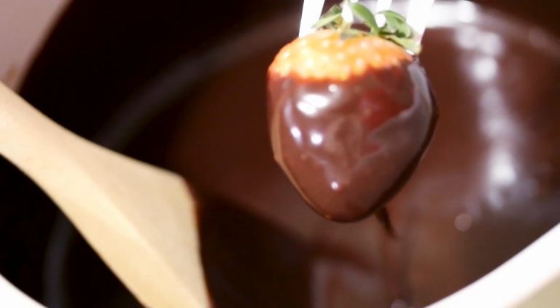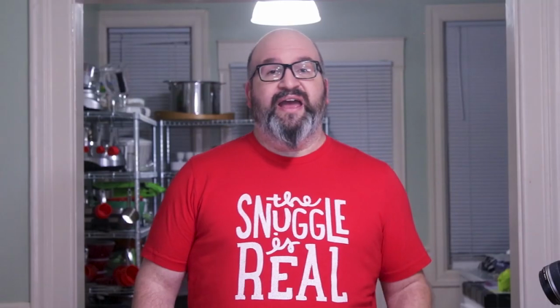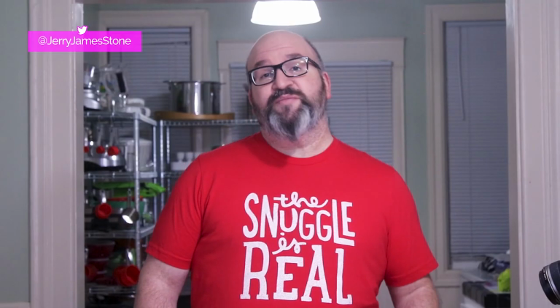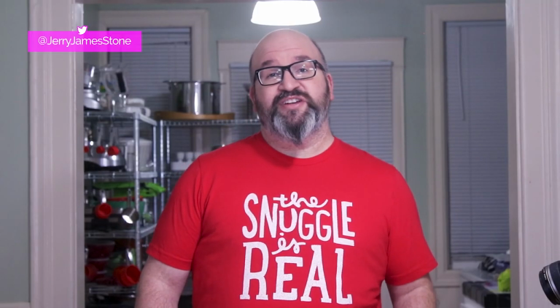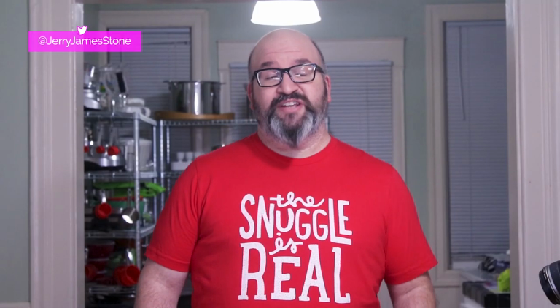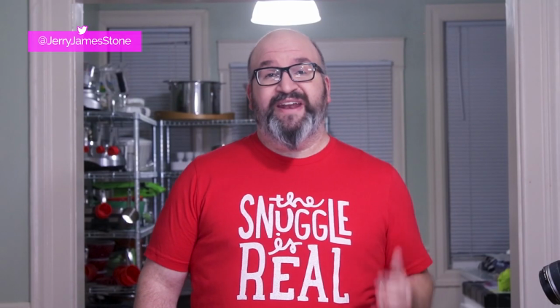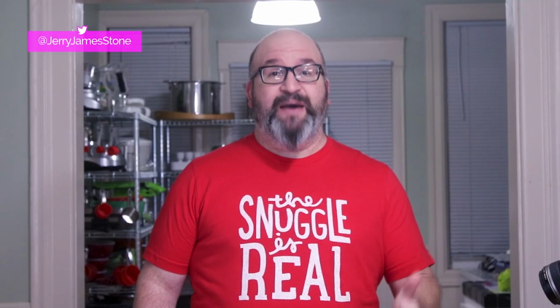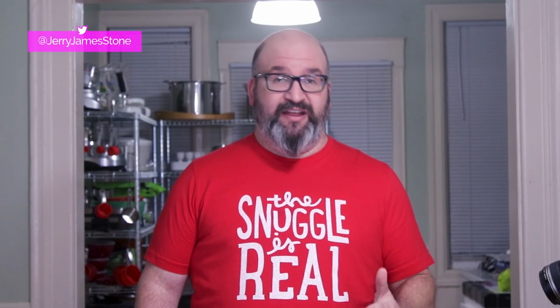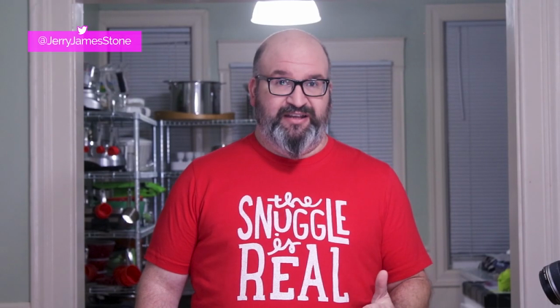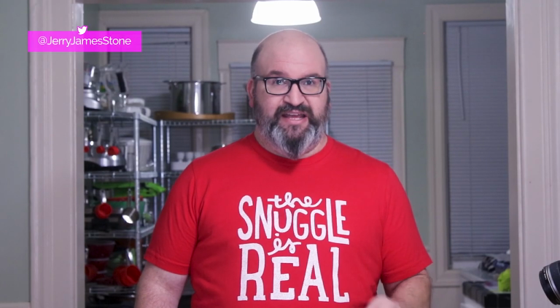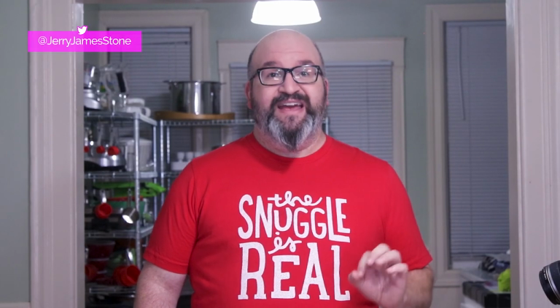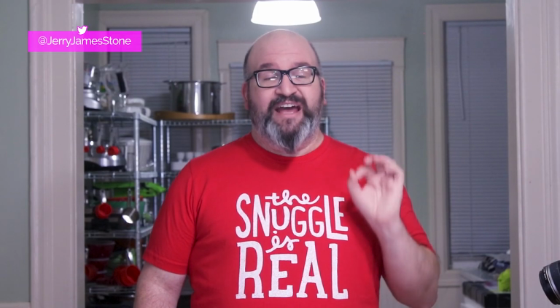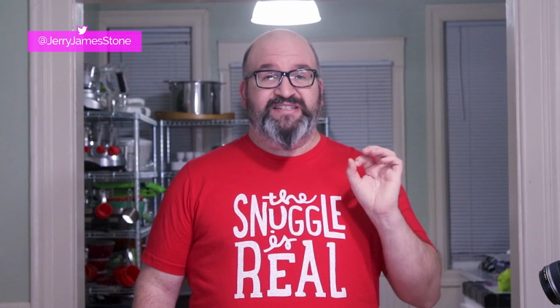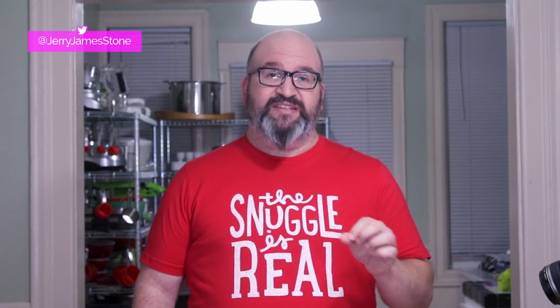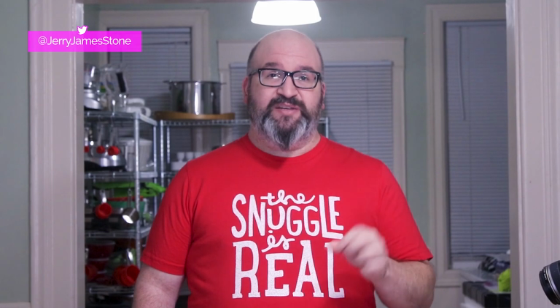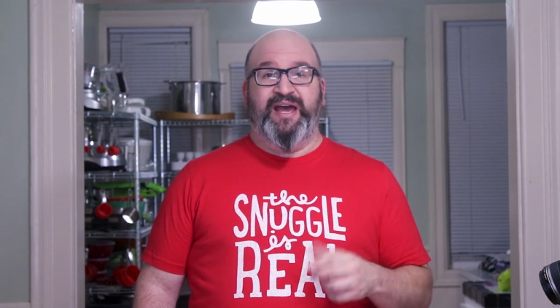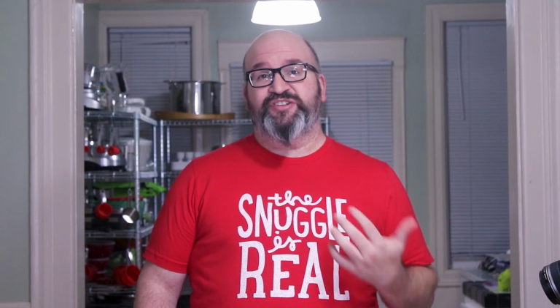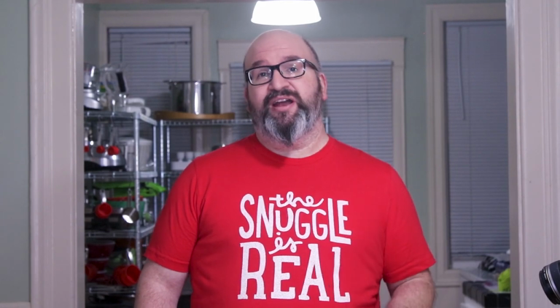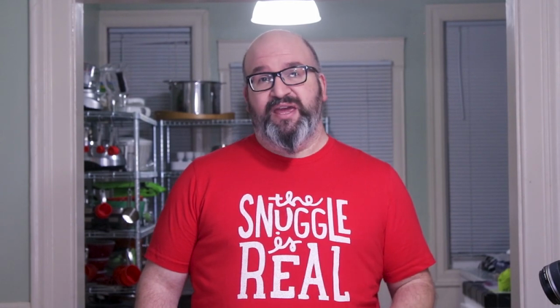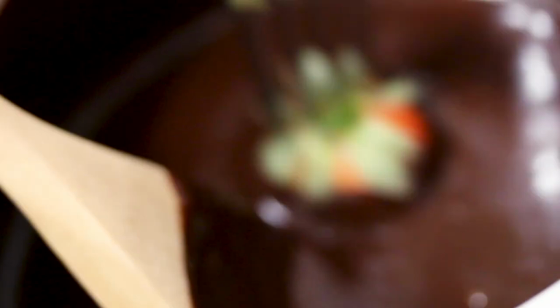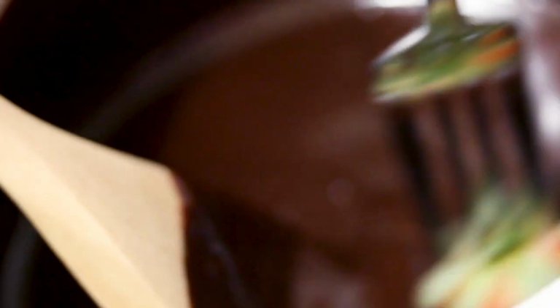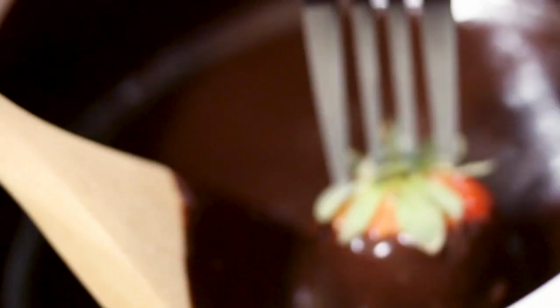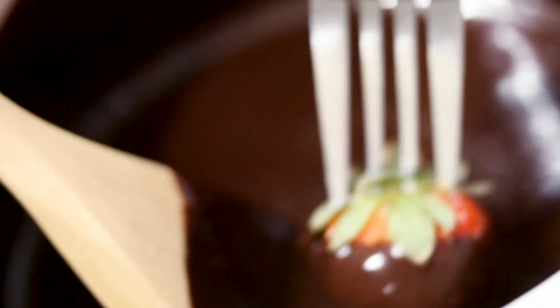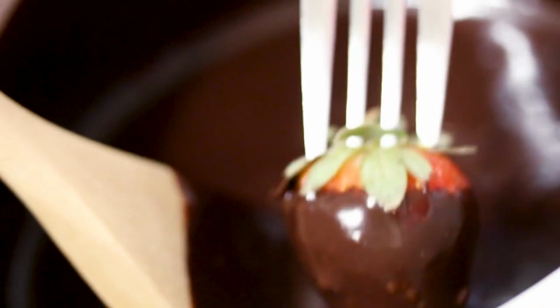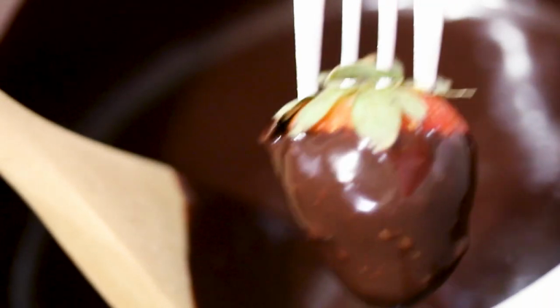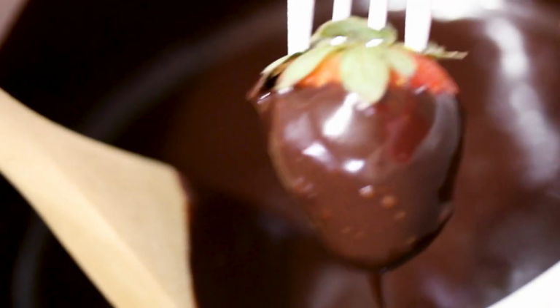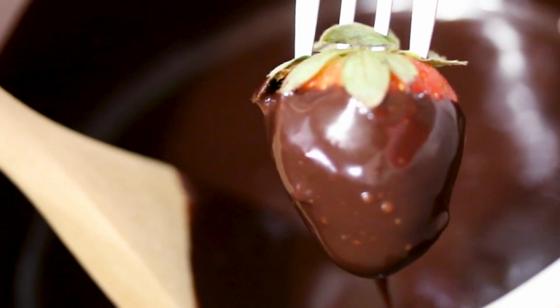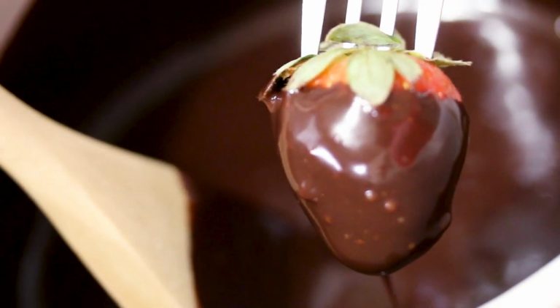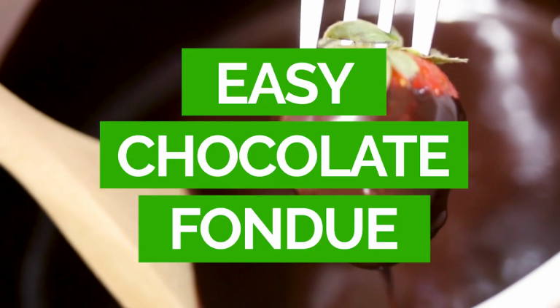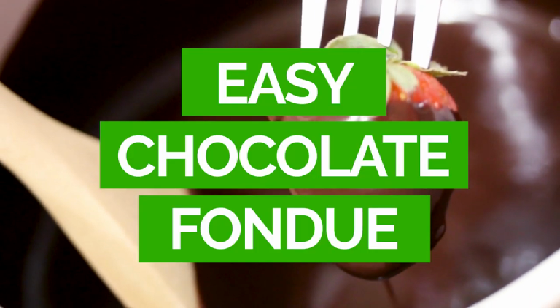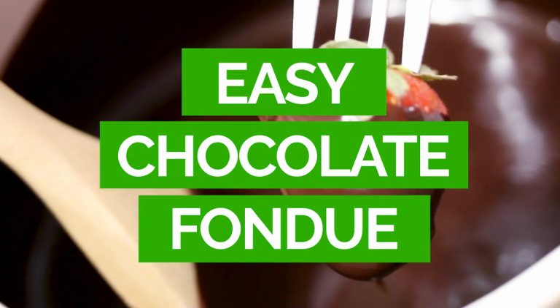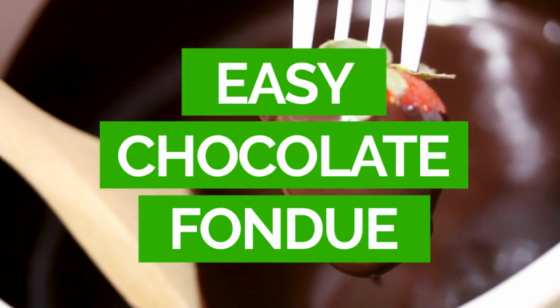Hi, I'm Jerry James Stone and happy Valentine's Day. Now in today's recipe, I'm gonna show you how to make a delicious and easy chocolate fondue.